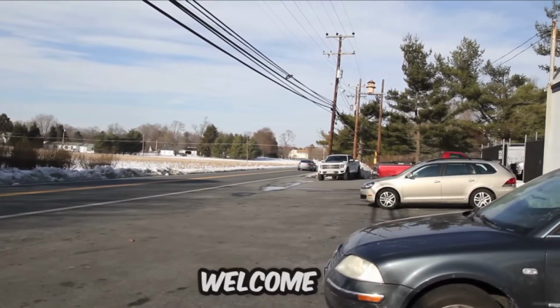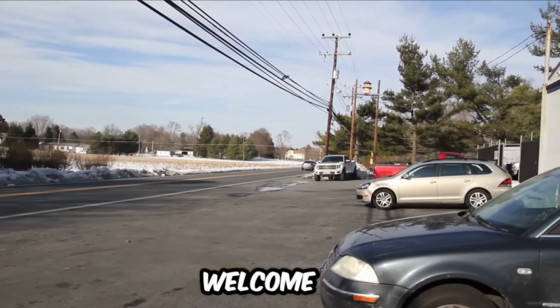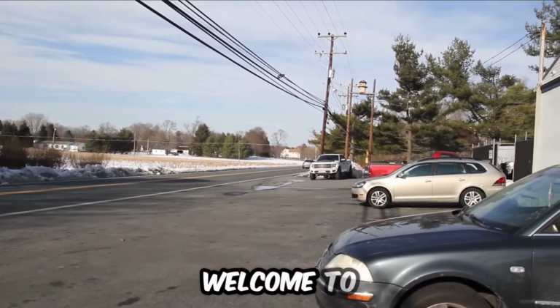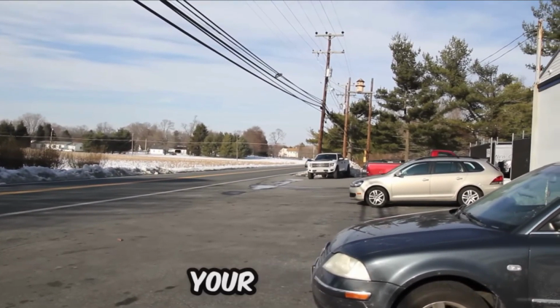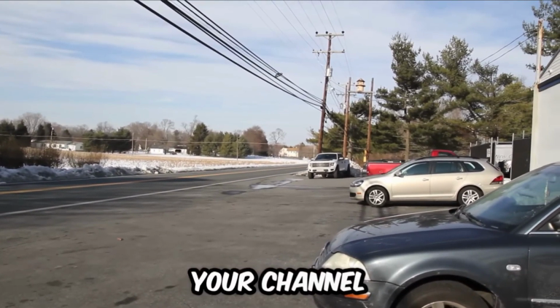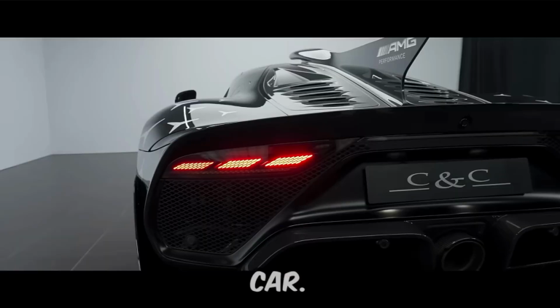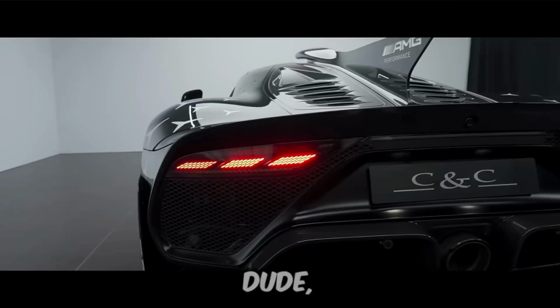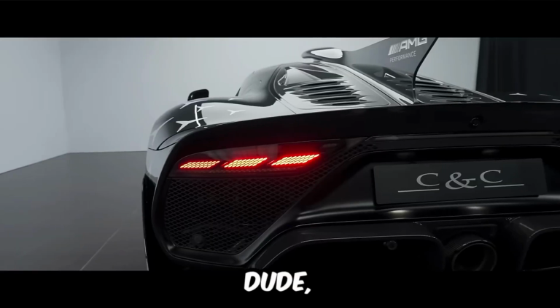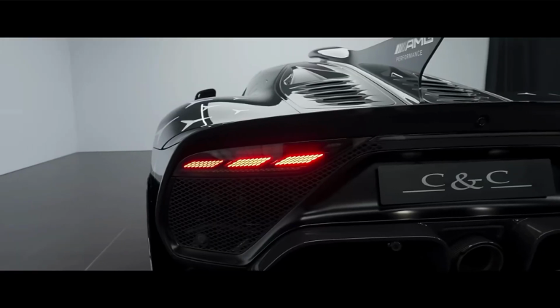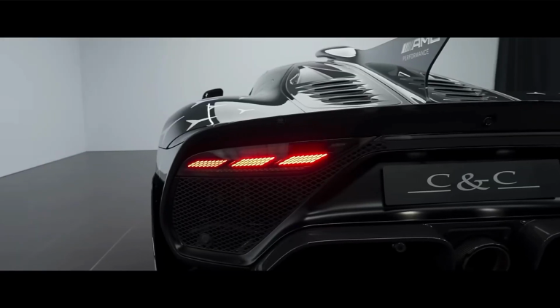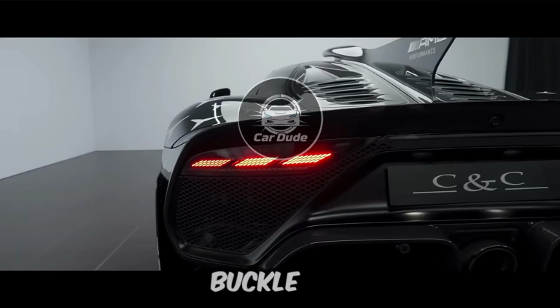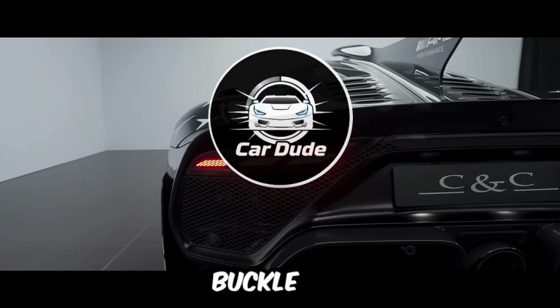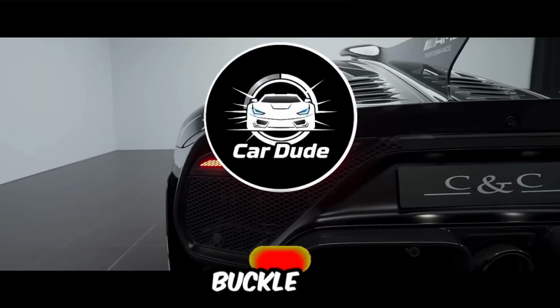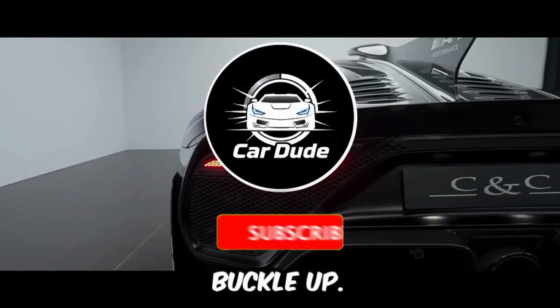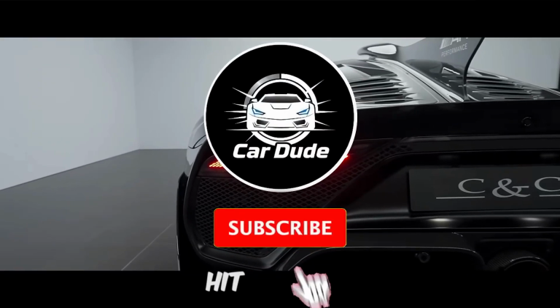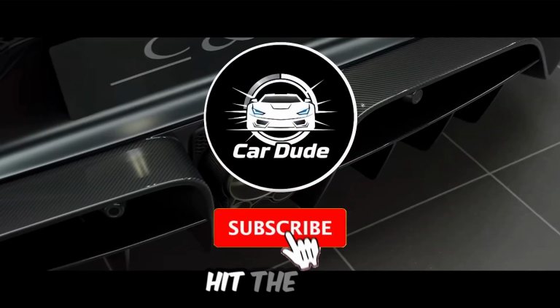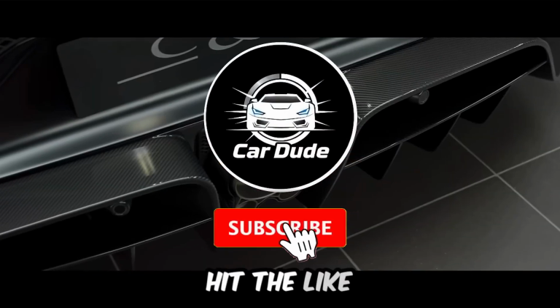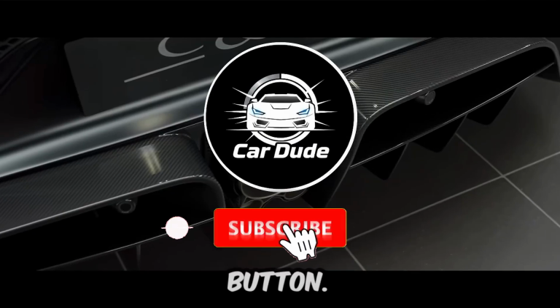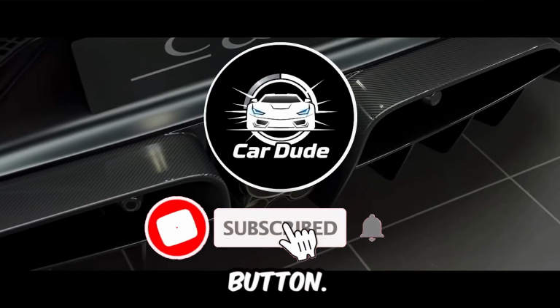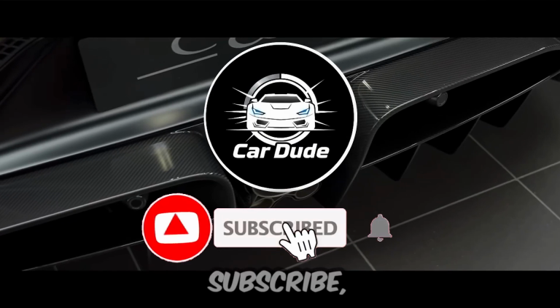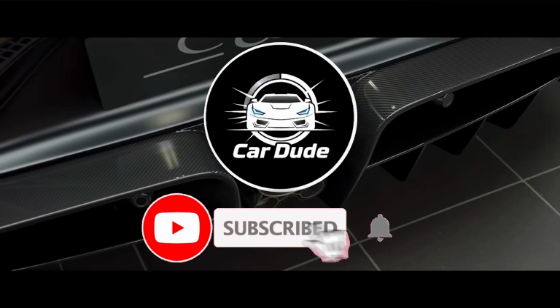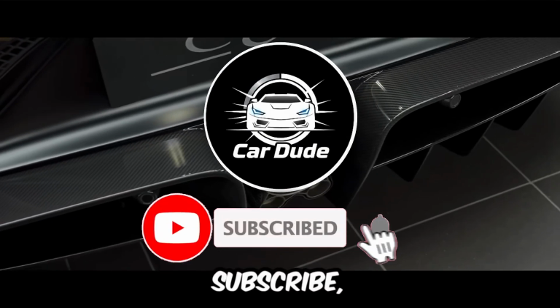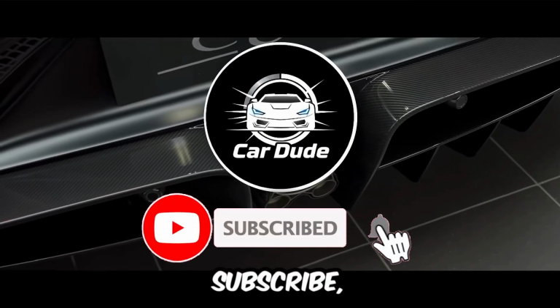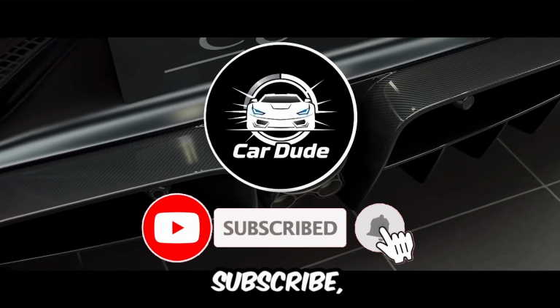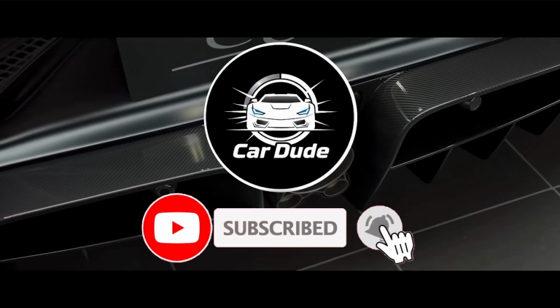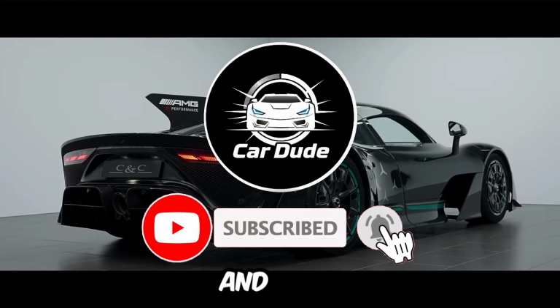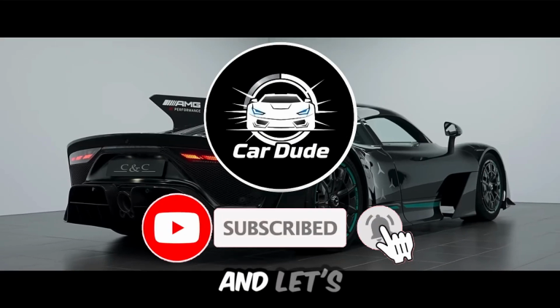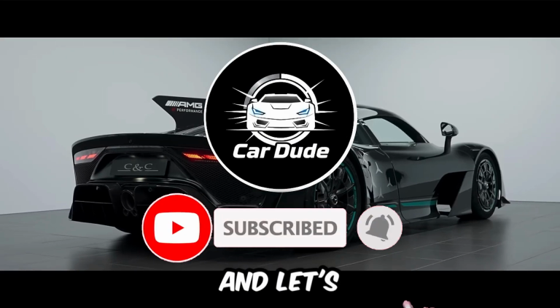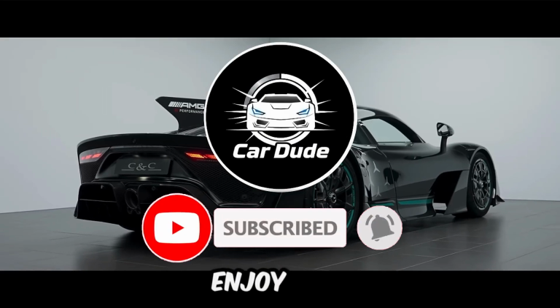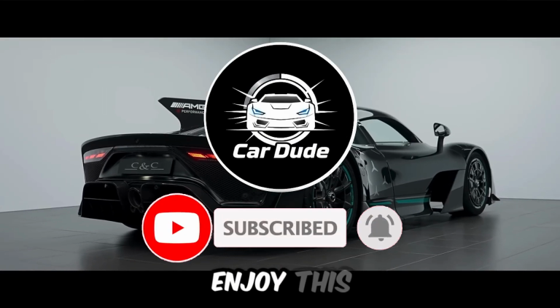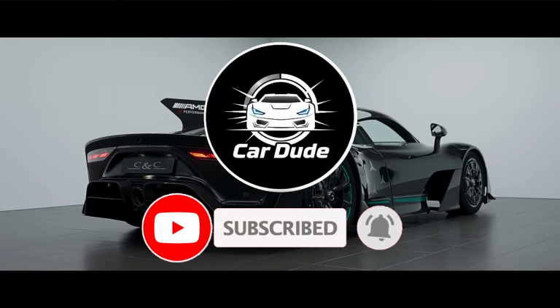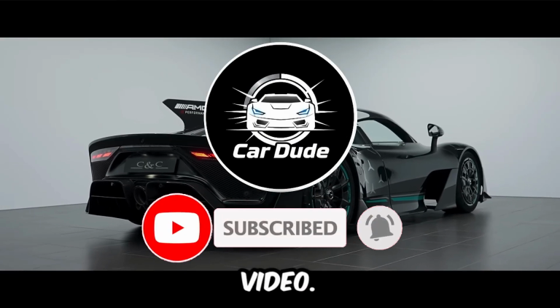Welcome to your channel CarDude. Buckle up, hit the like button, subscribe, and let's enjoy this video.